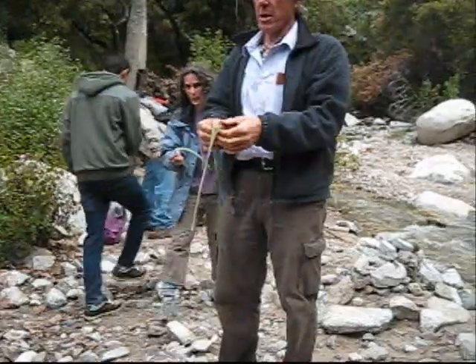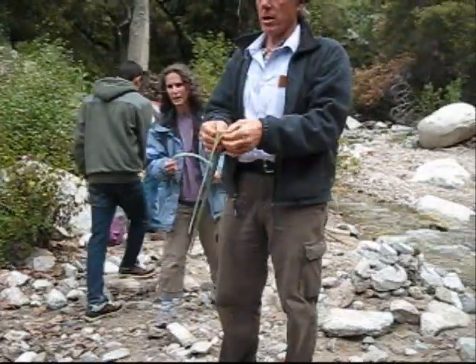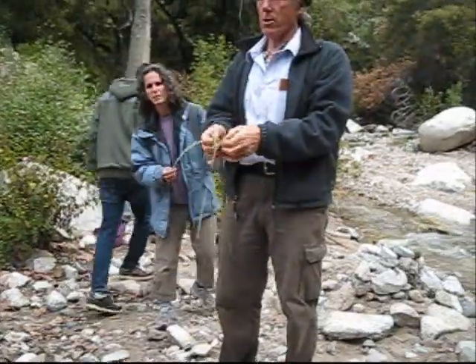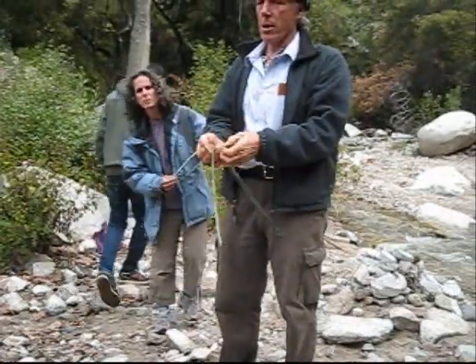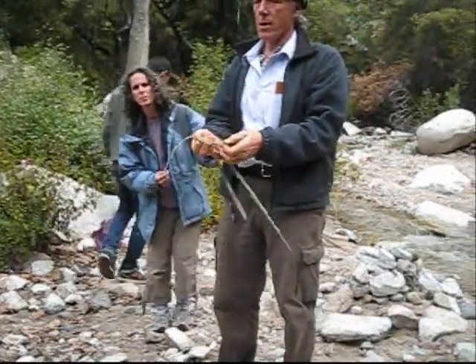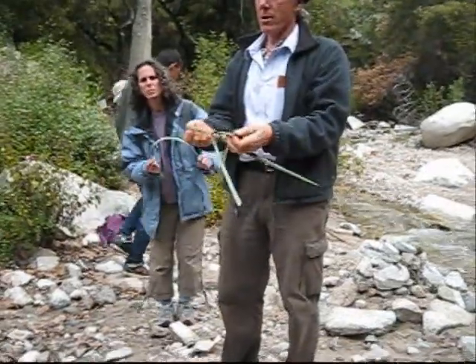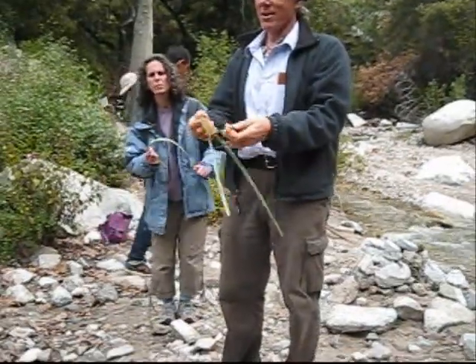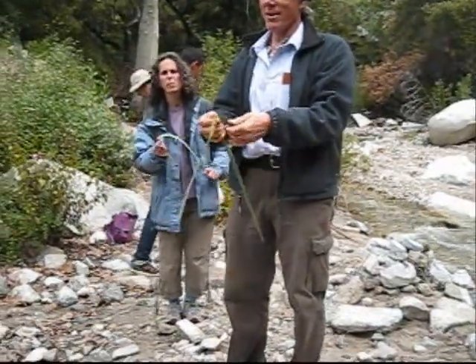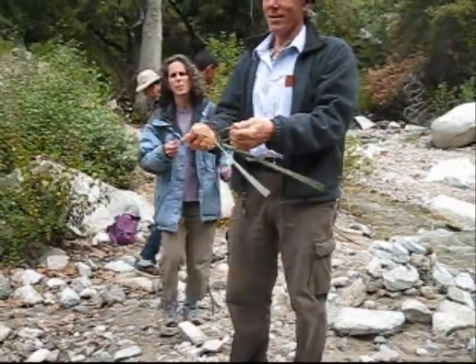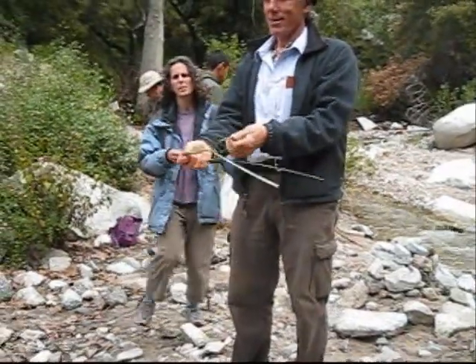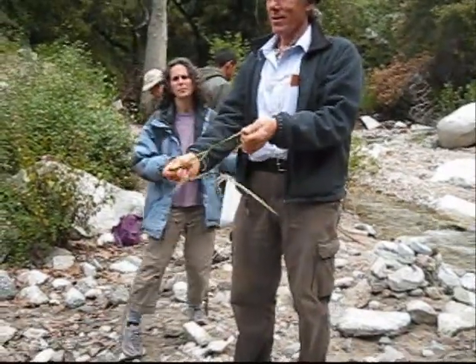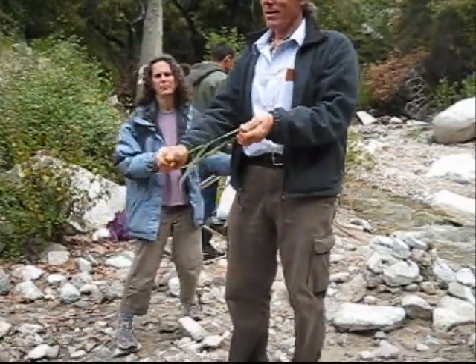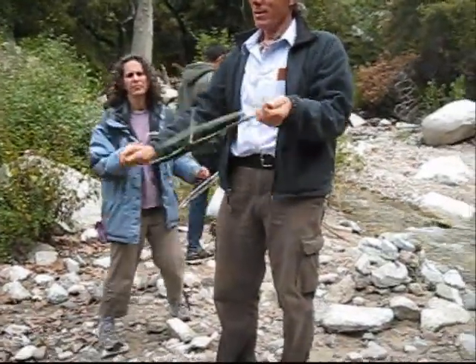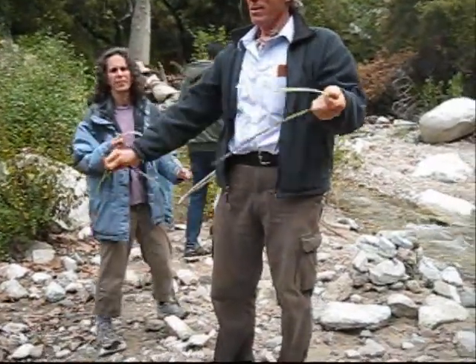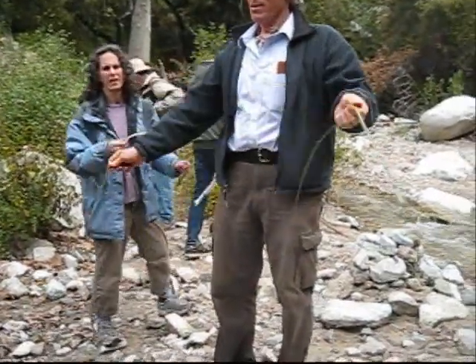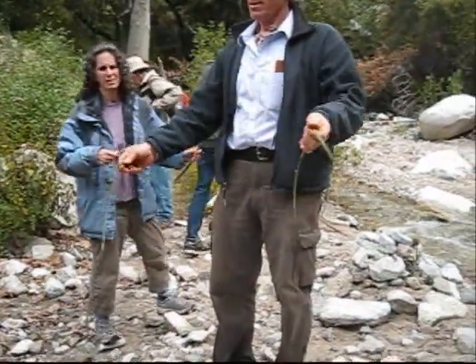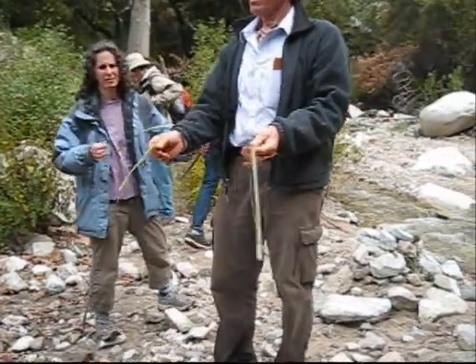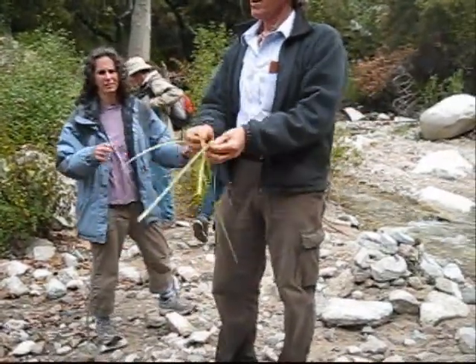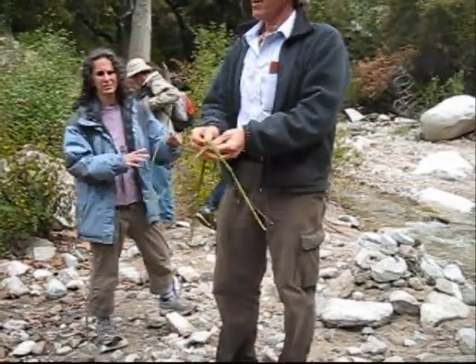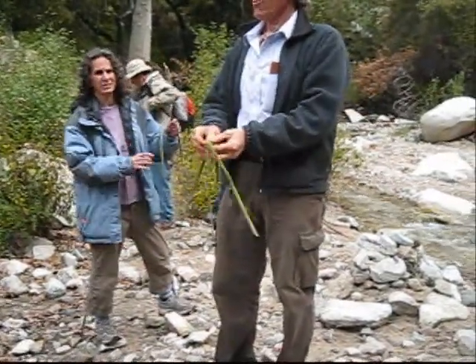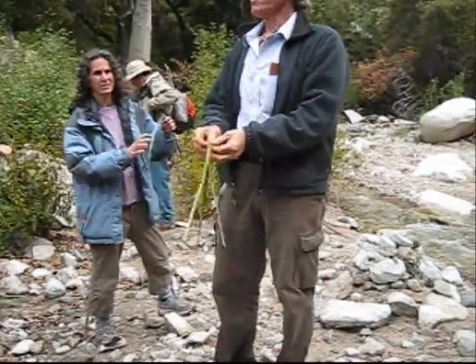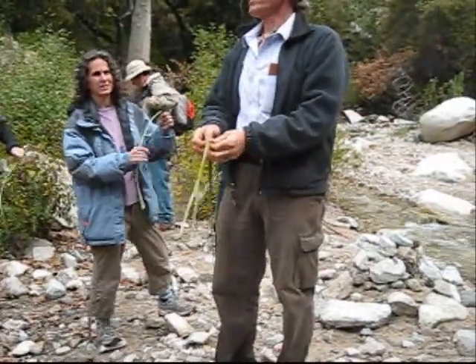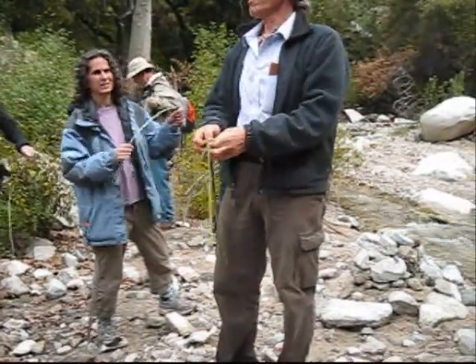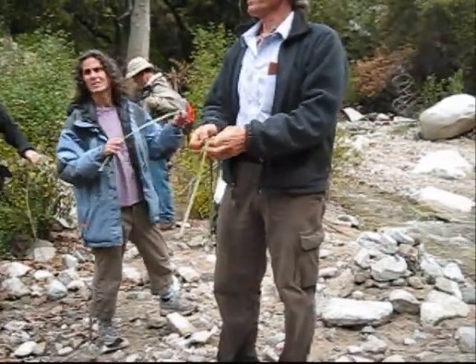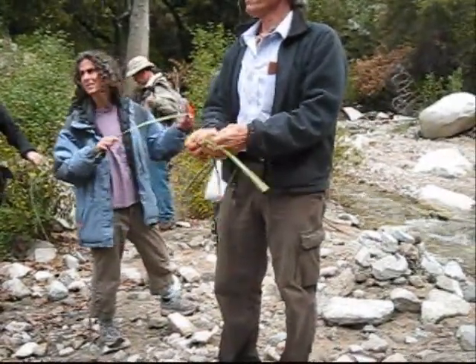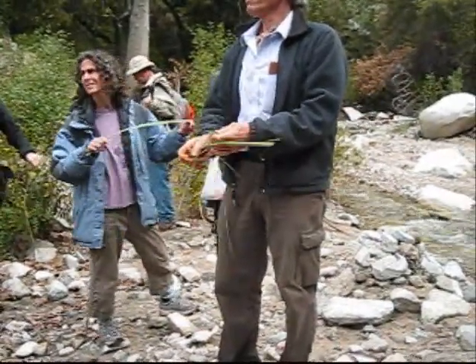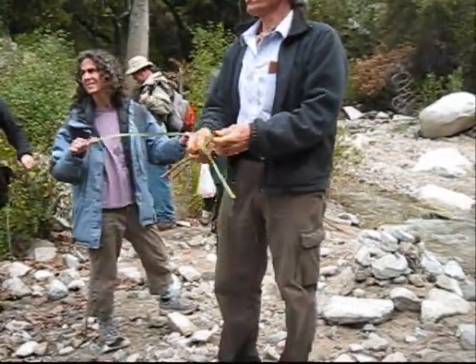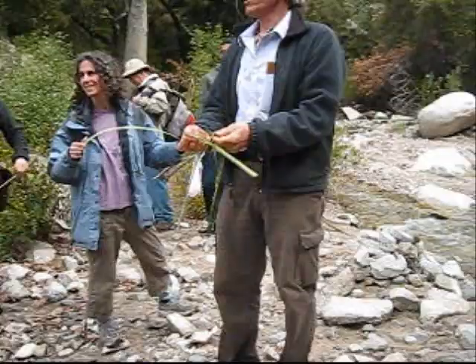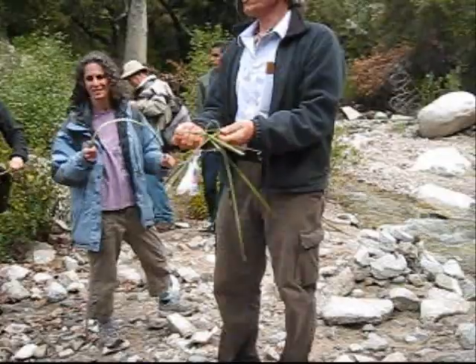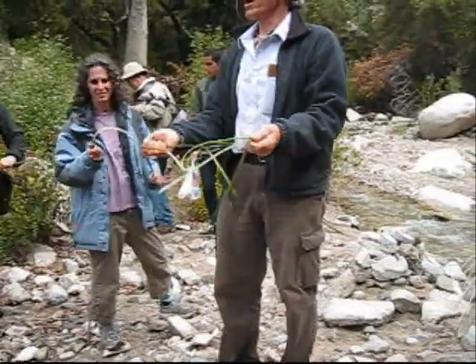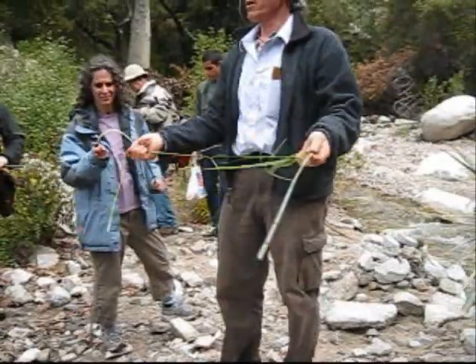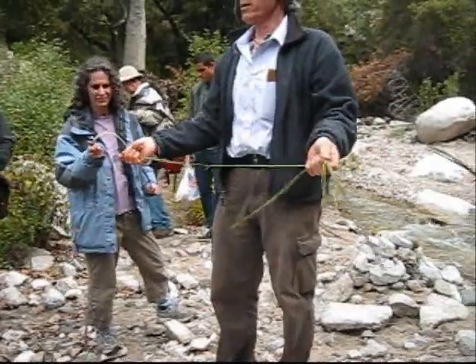Danielle, a little try? Okay. So, what are we doing? We're going to make twine right now.